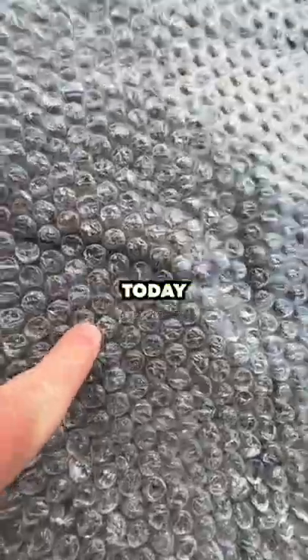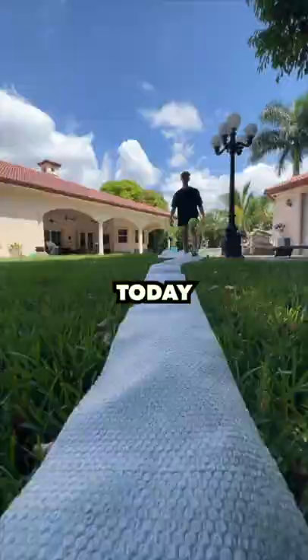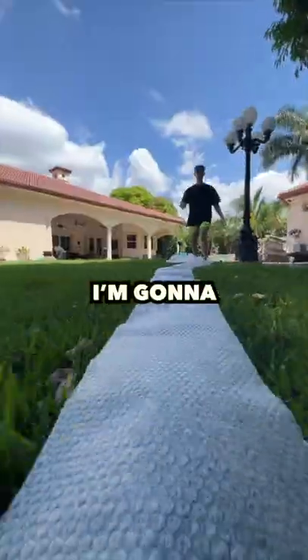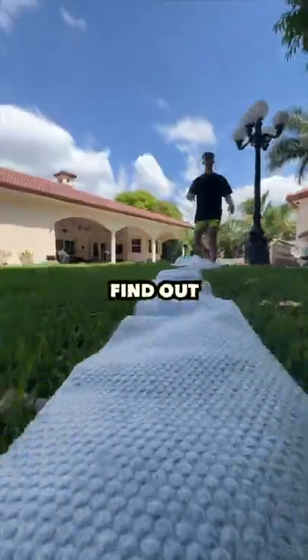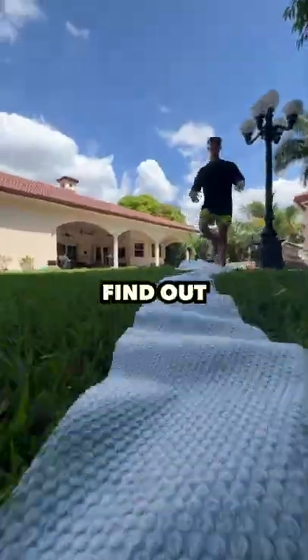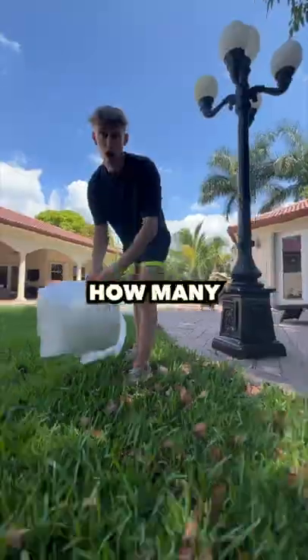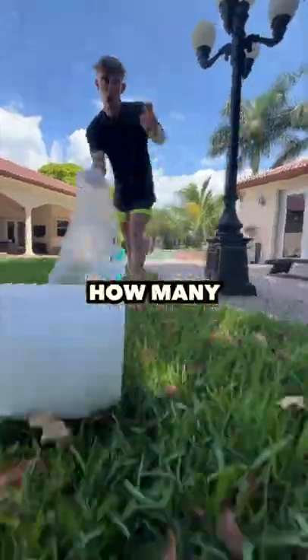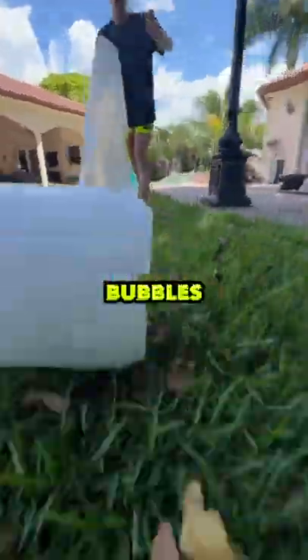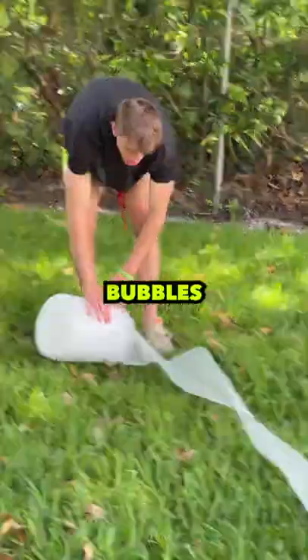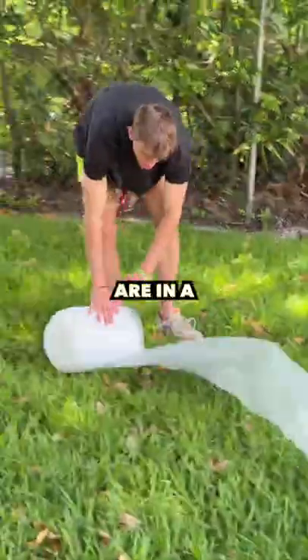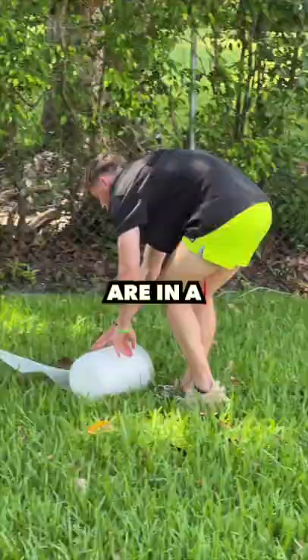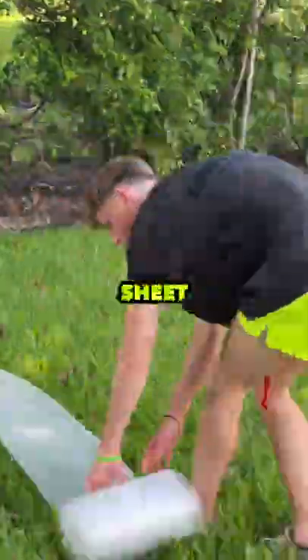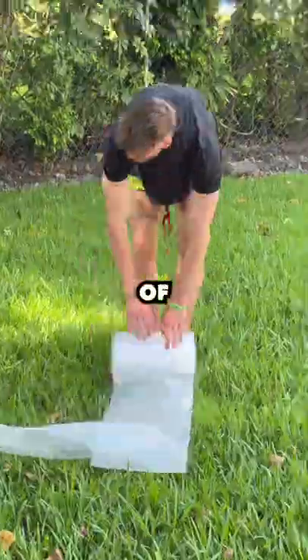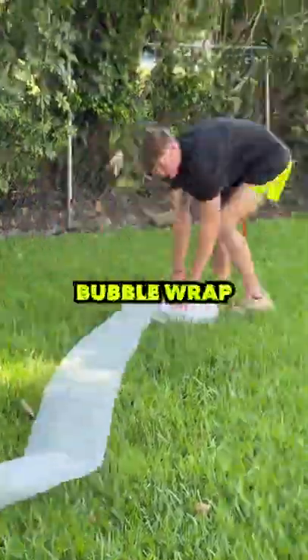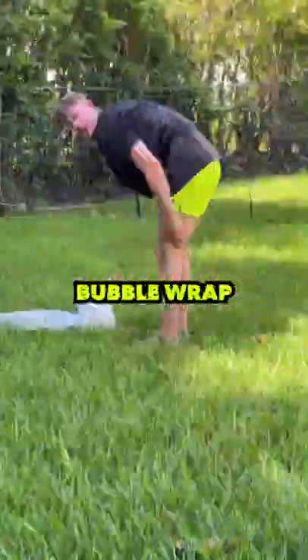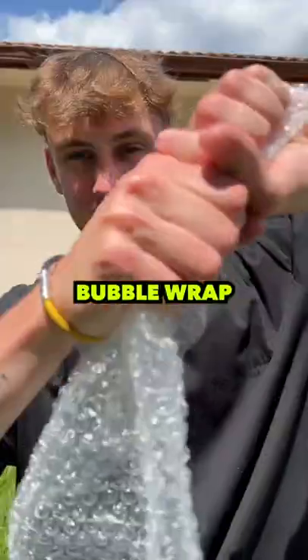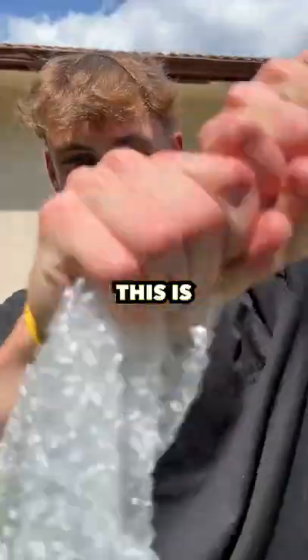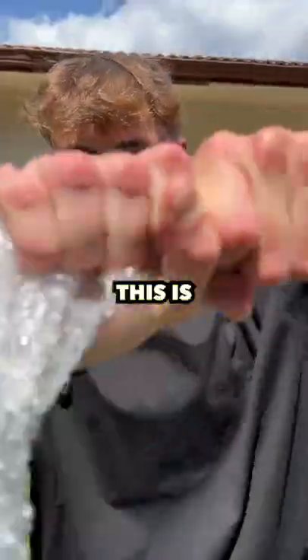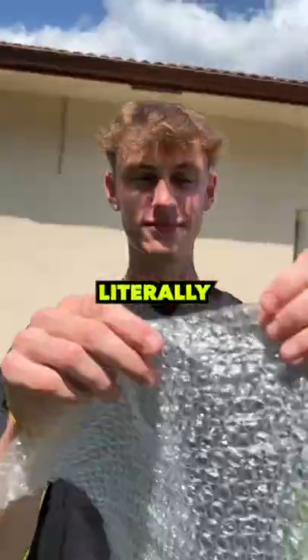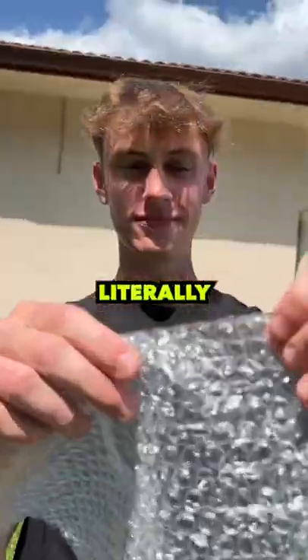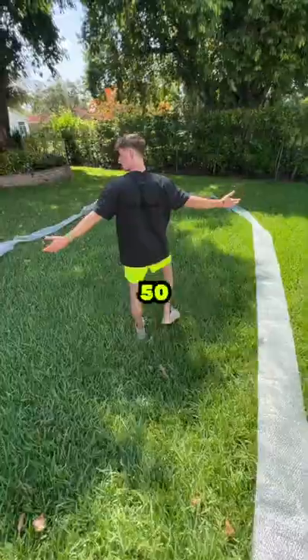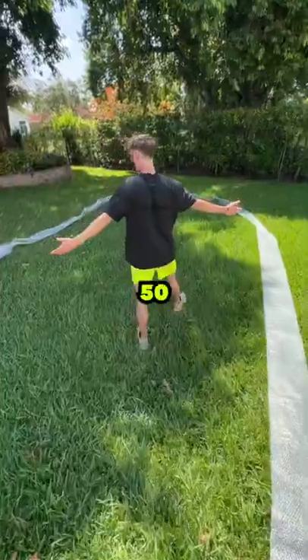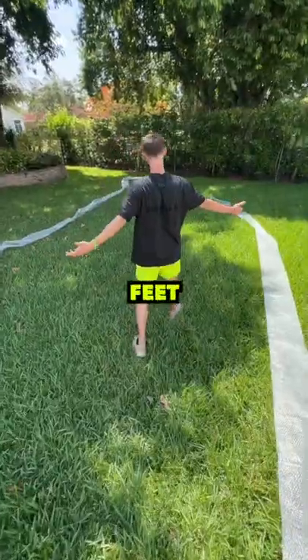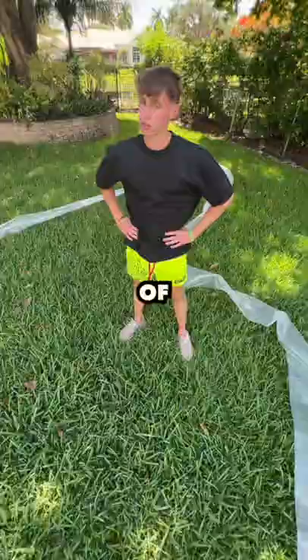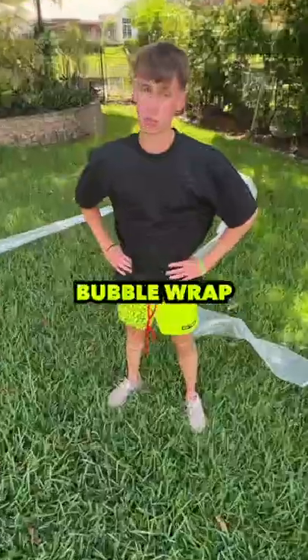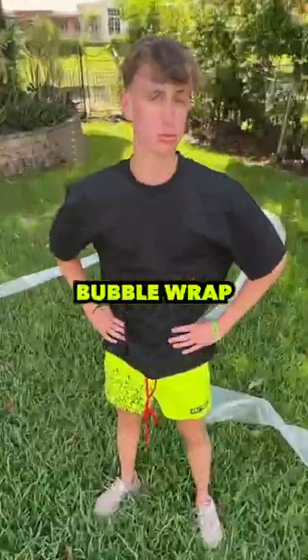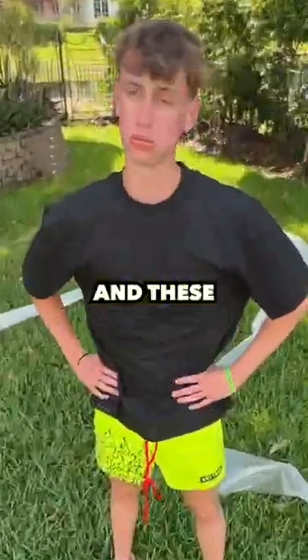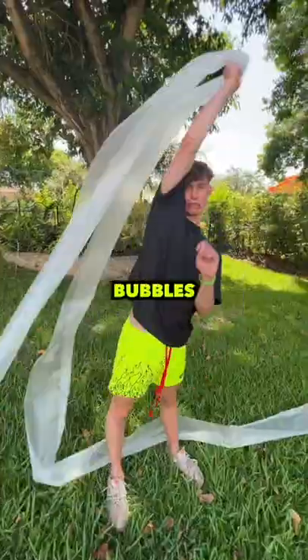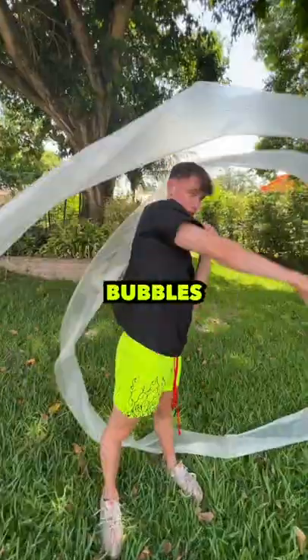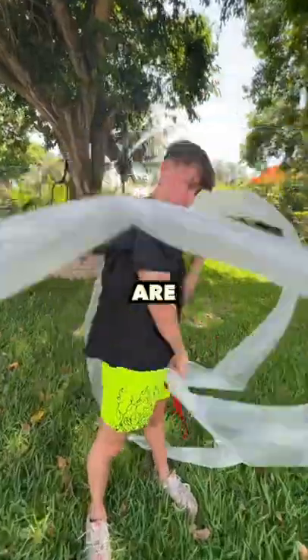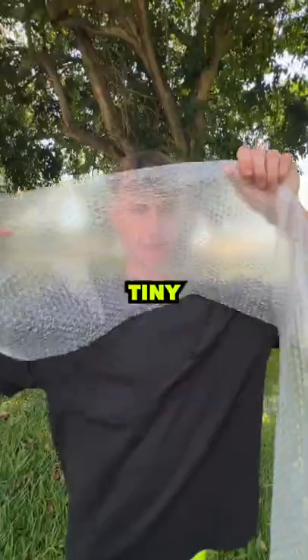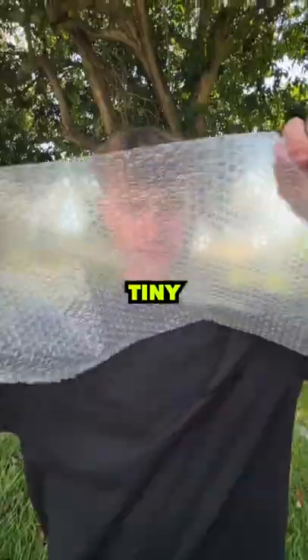Today I'm gonna find out how many bubbles are in a sheet of bubble wrap. This is literally 50 feet of bubble wrap, and these bubbles are tiny.